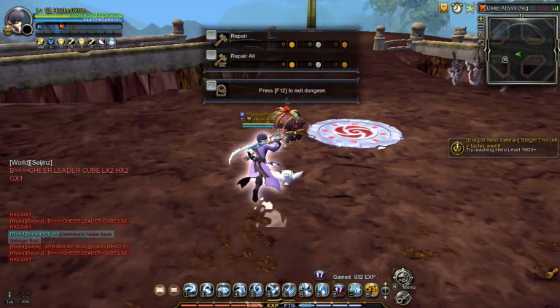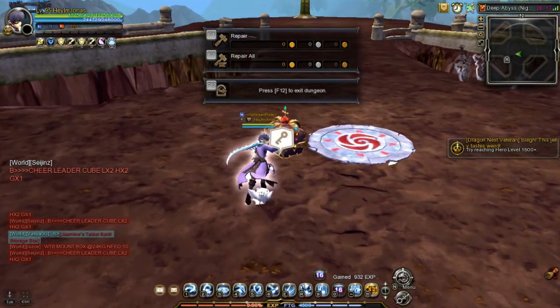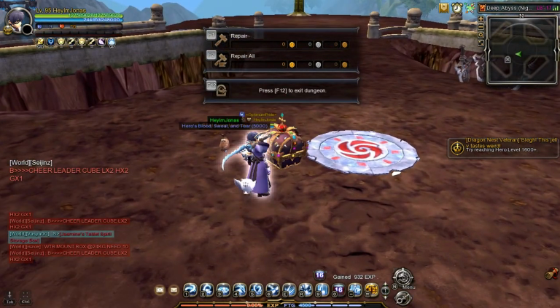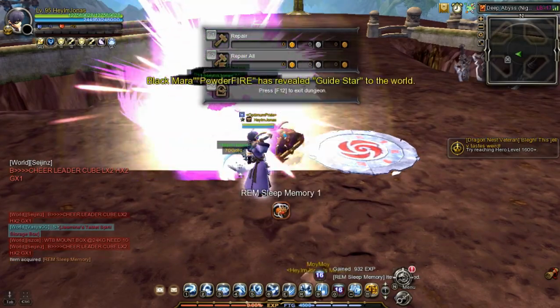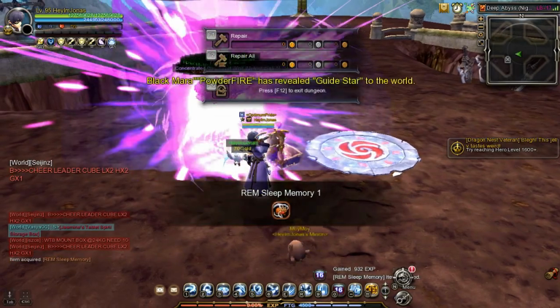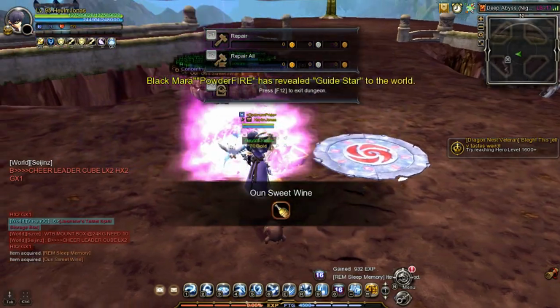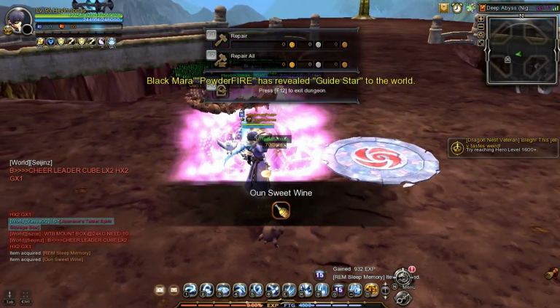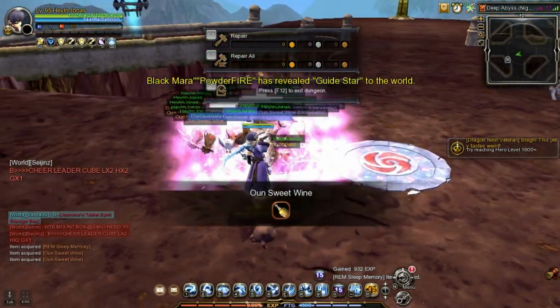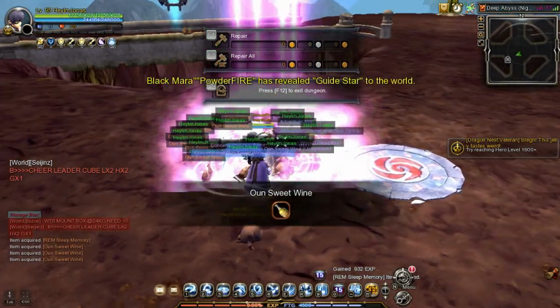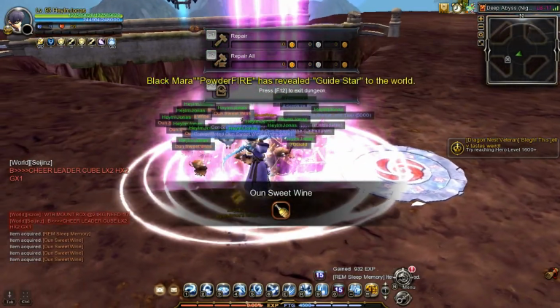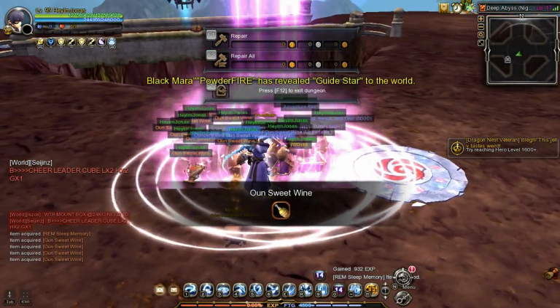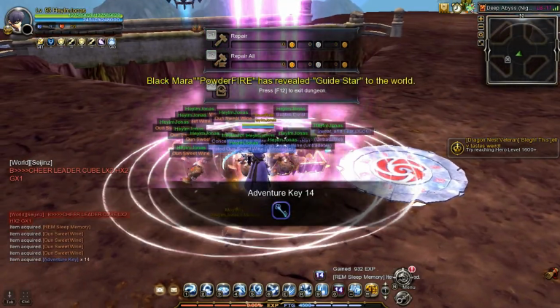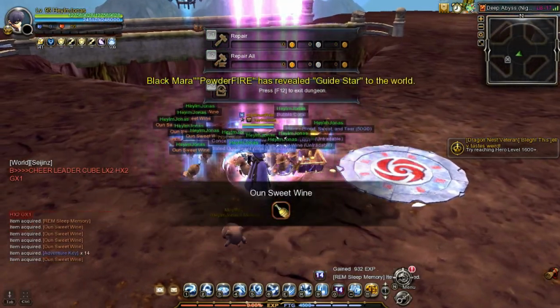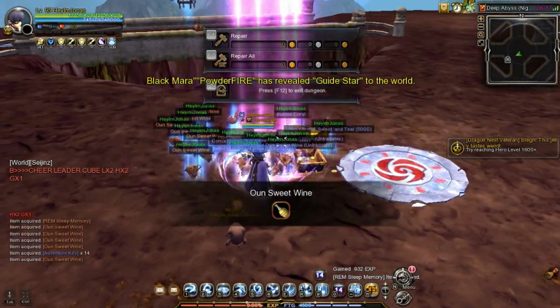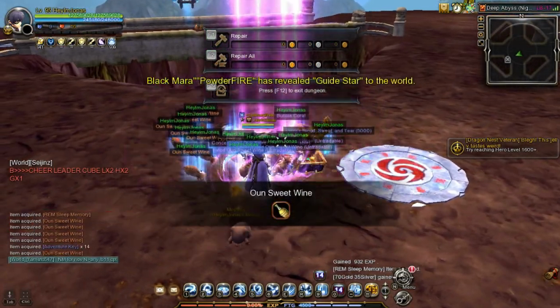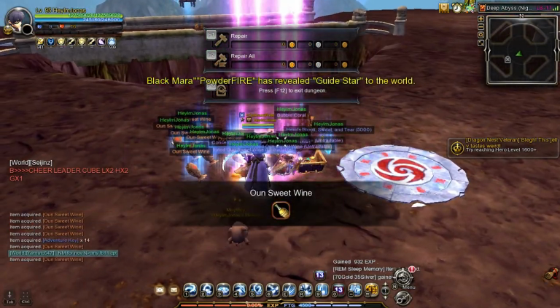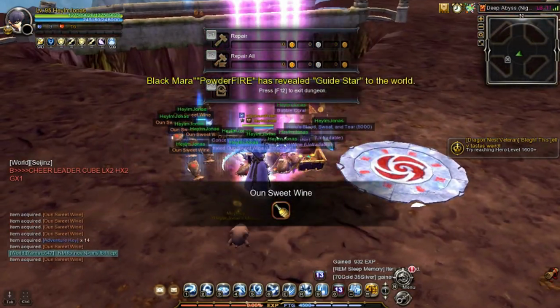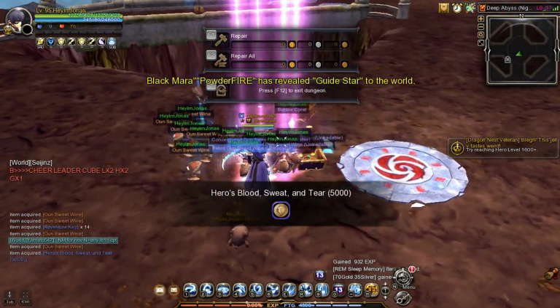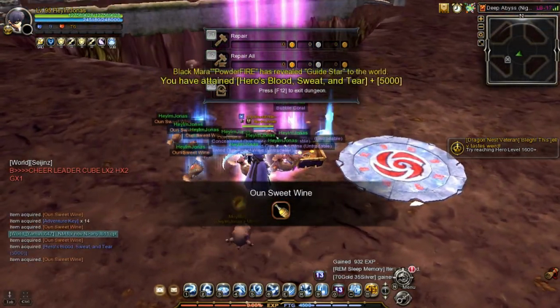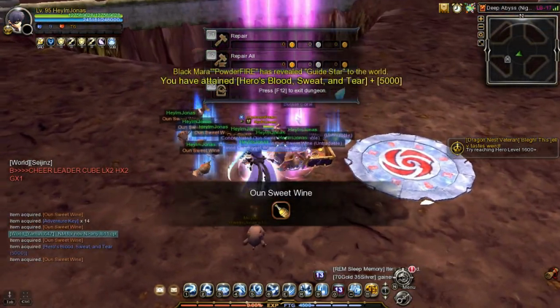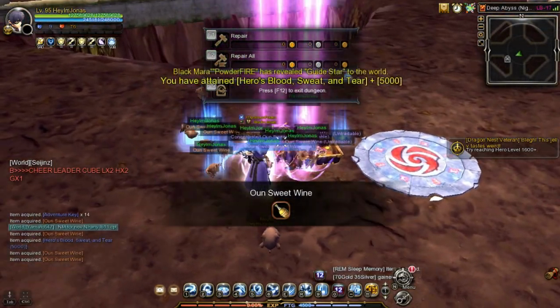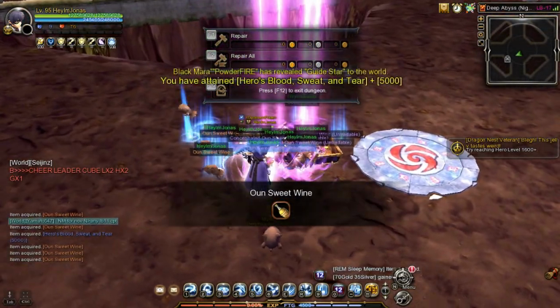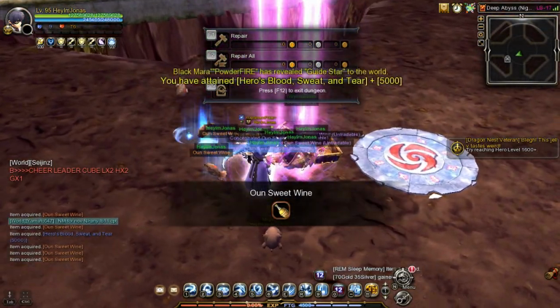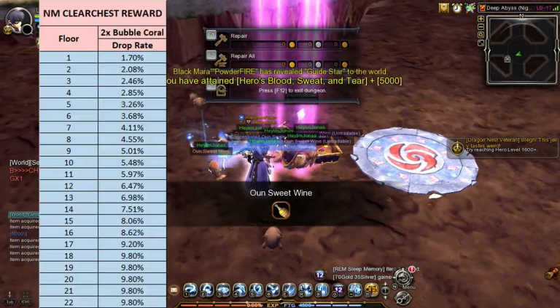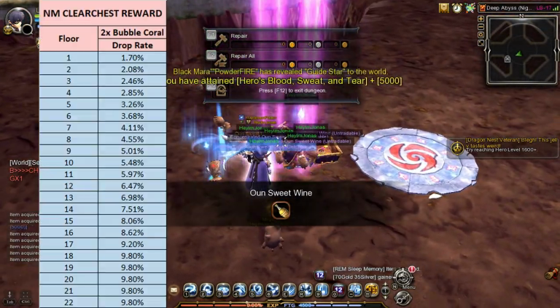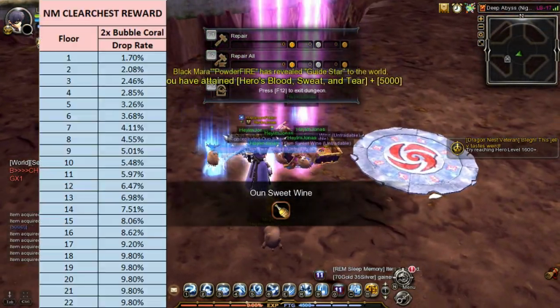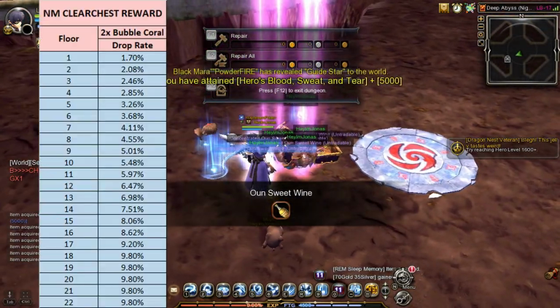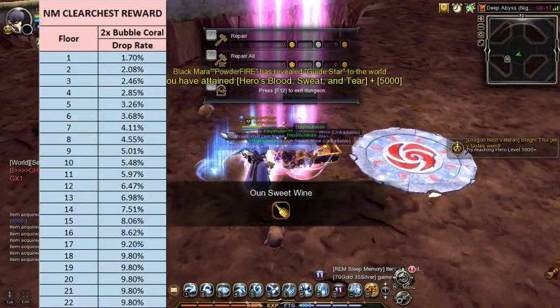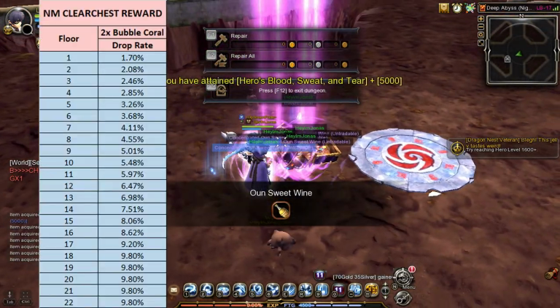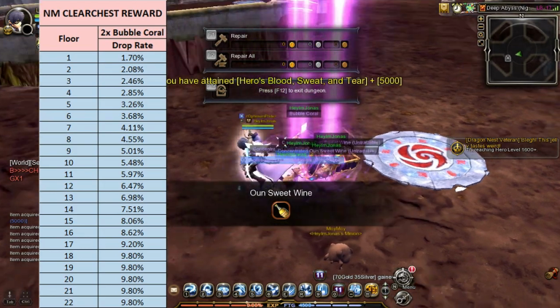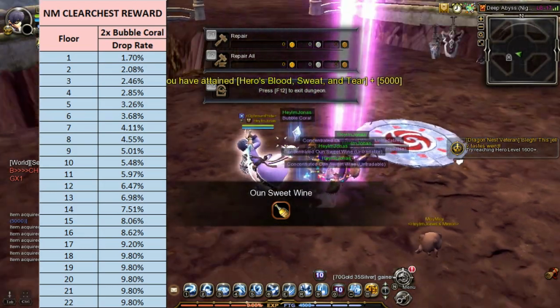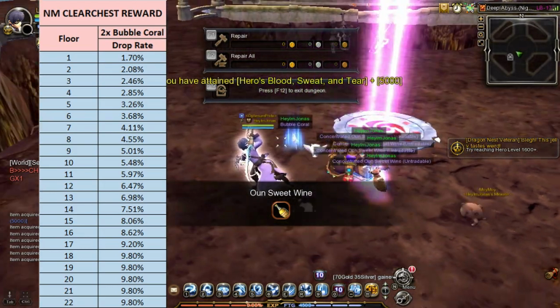You can also get 2 bubble corals from the reward chest after clearing the Deep Abyss of Nightmare stage with a low probability chance.